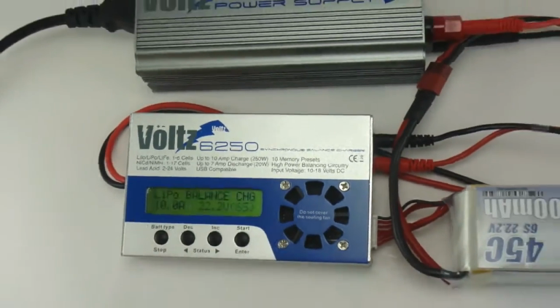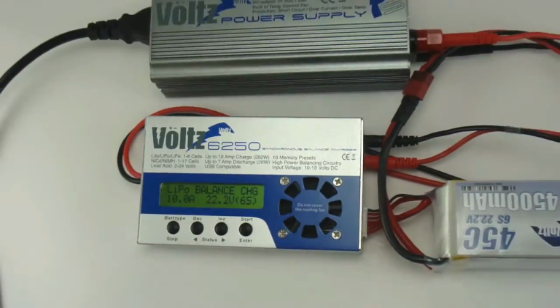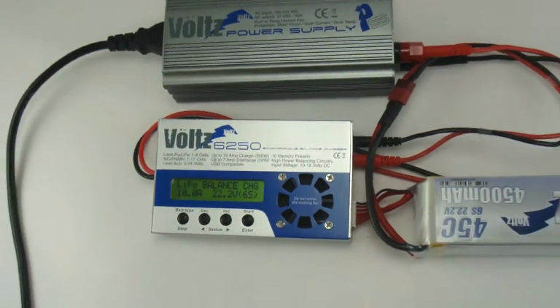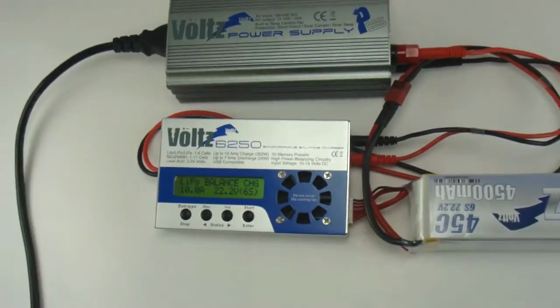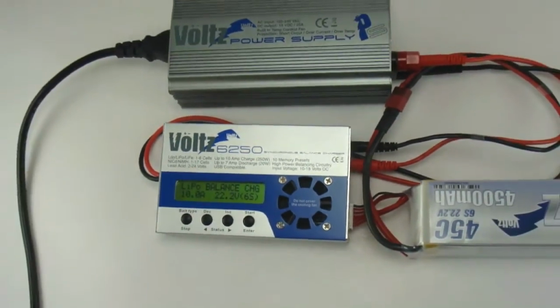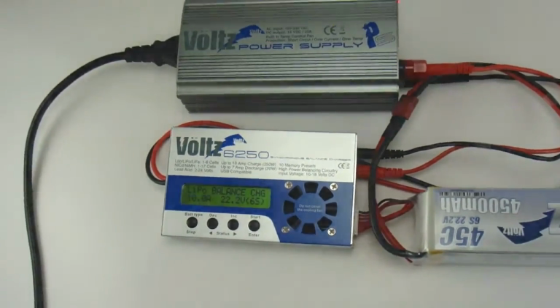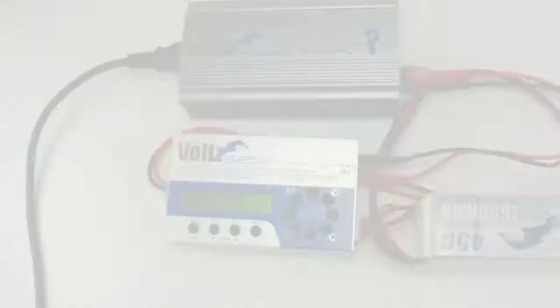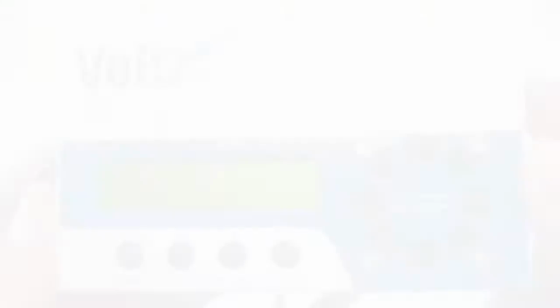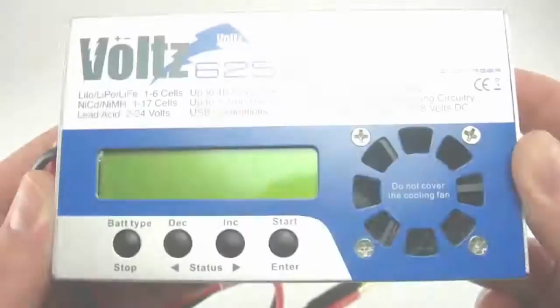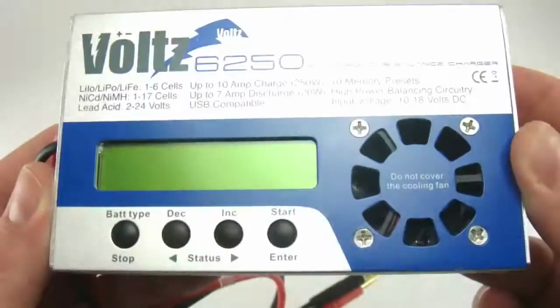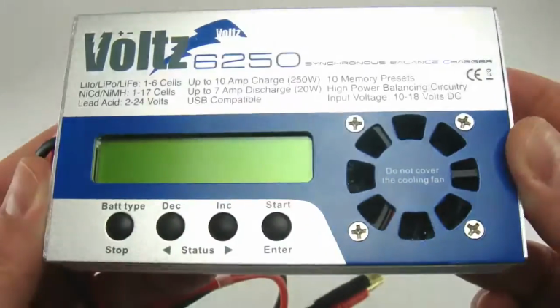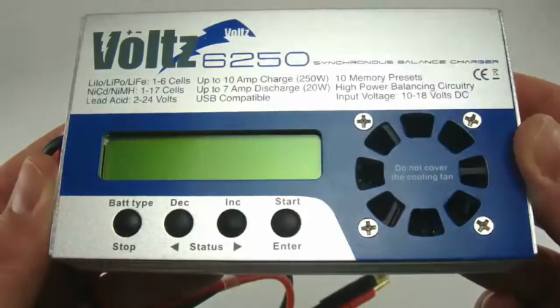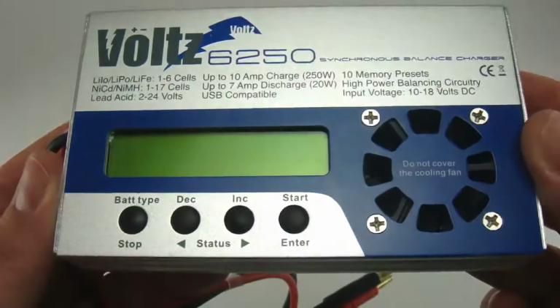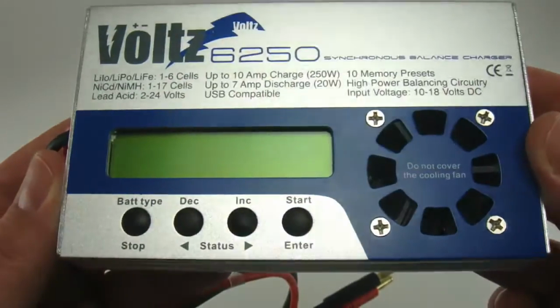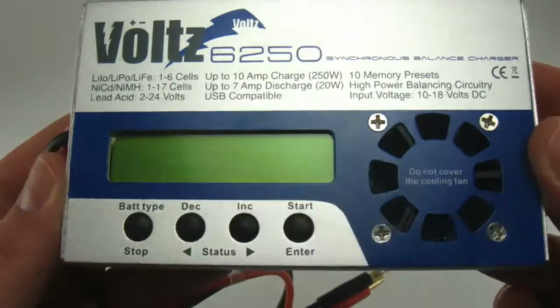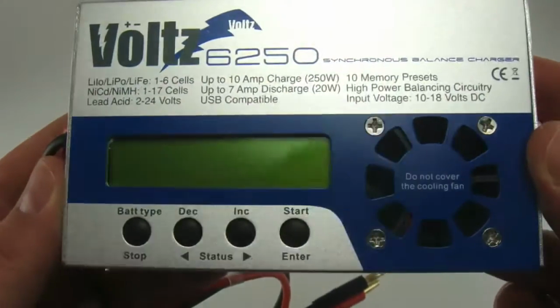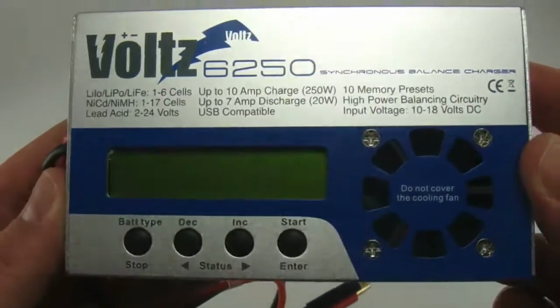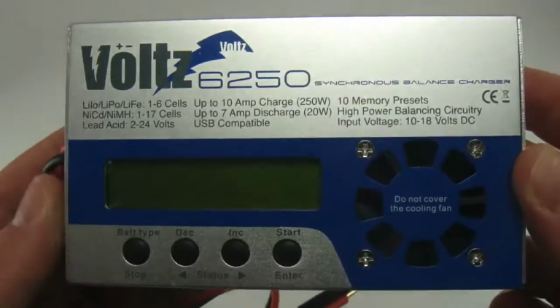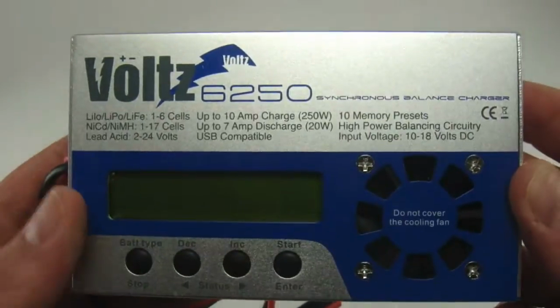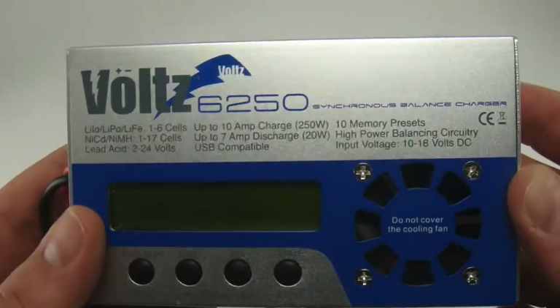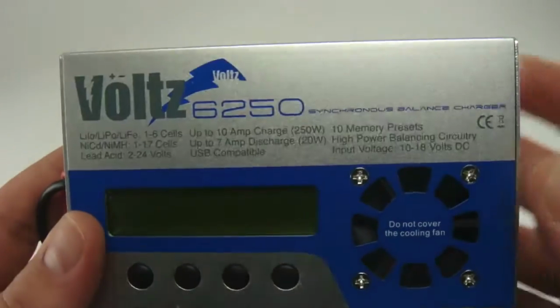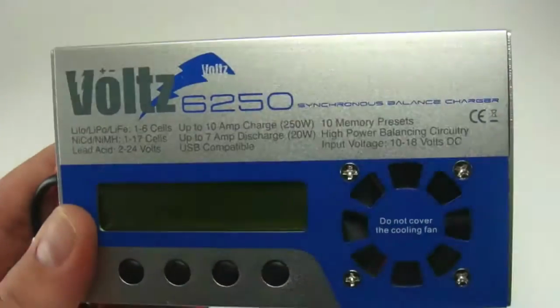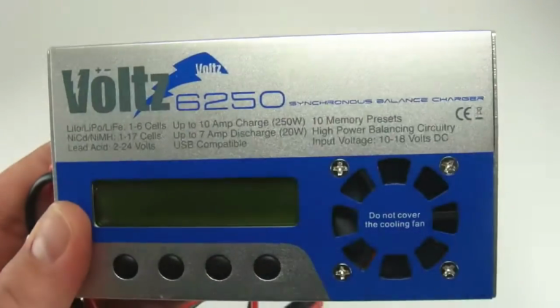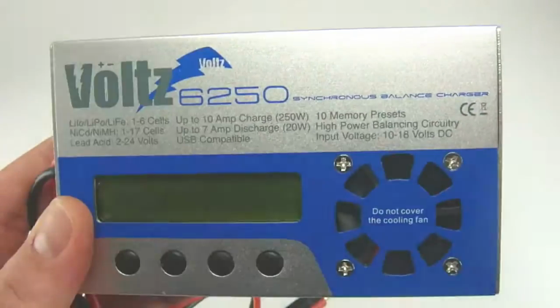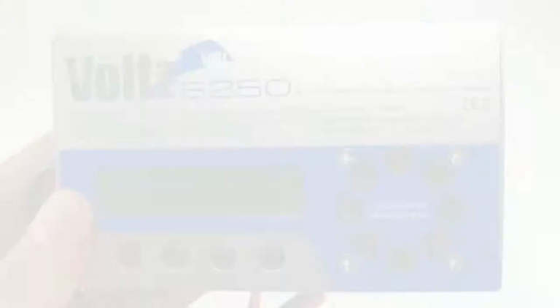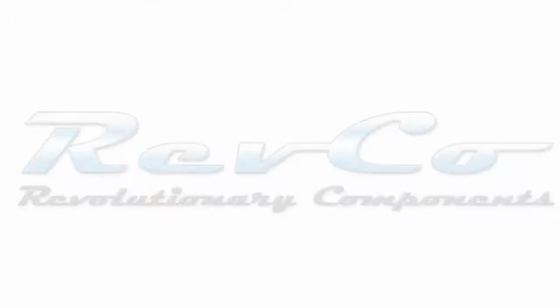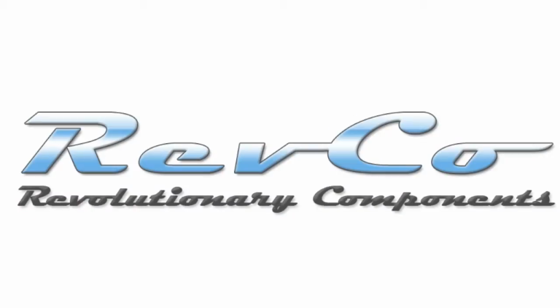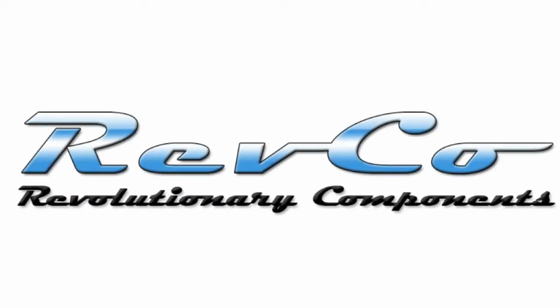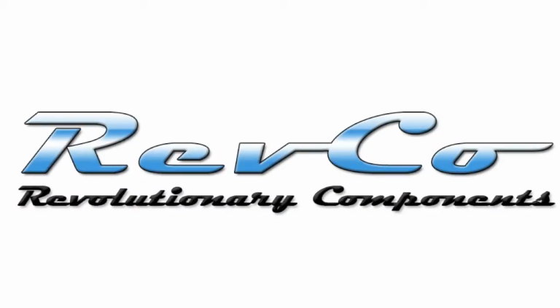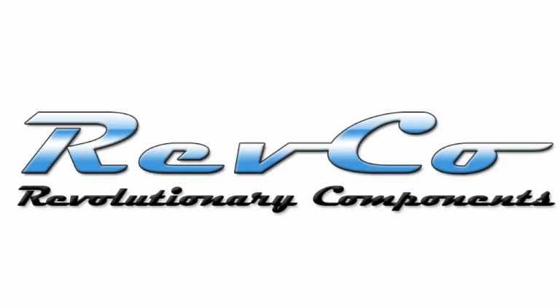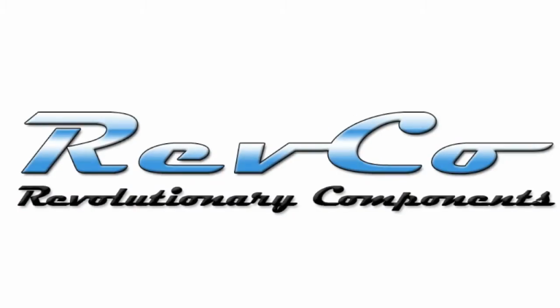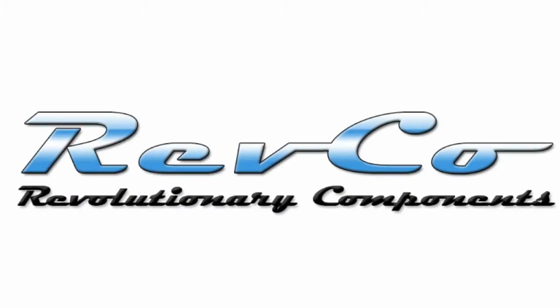This allows you to finish your charge in approximately 25 minutes. The Volts 6250 — another great product from Revco RC.